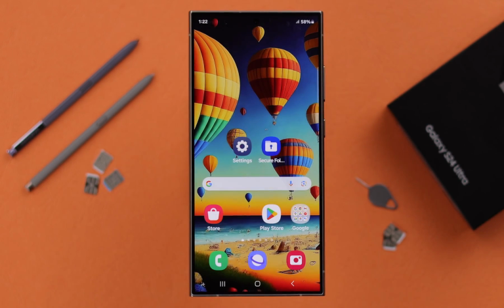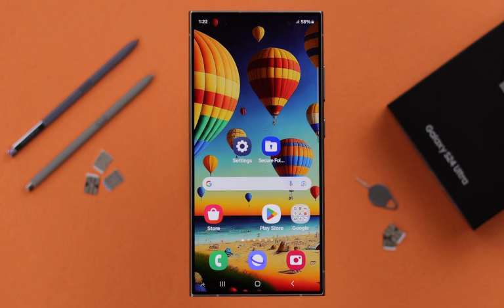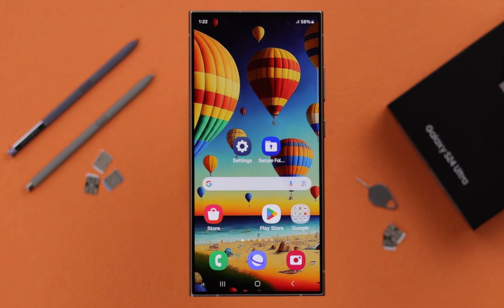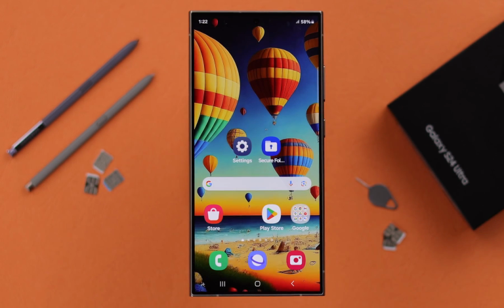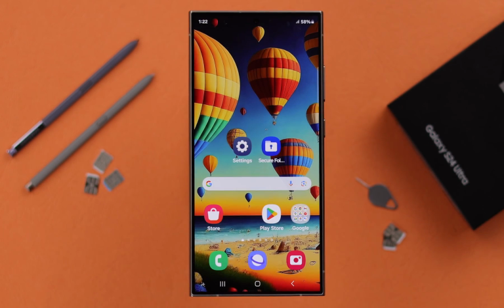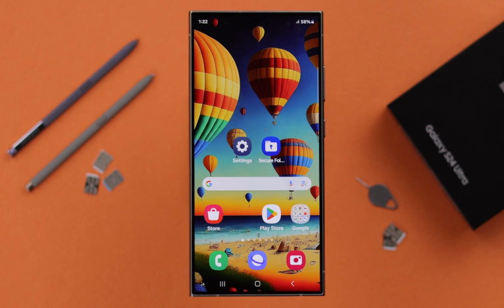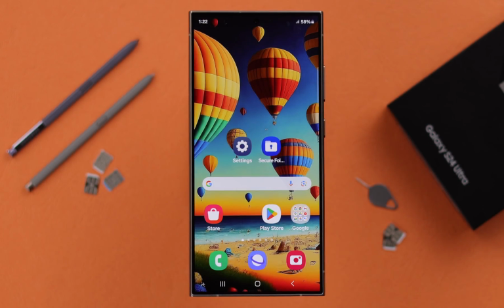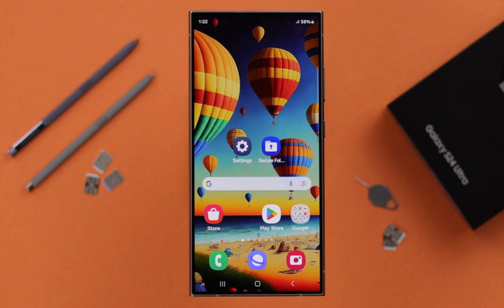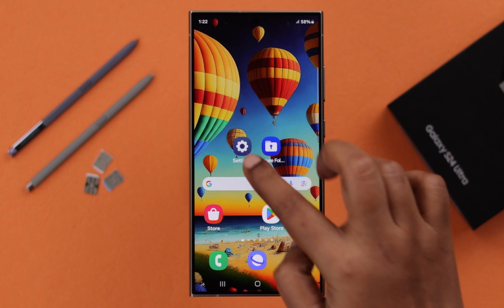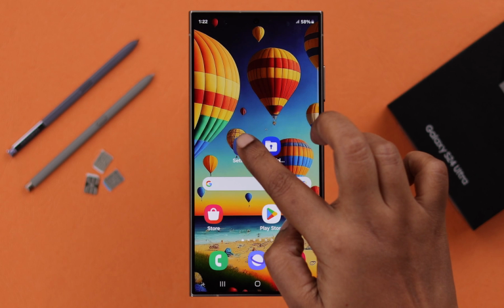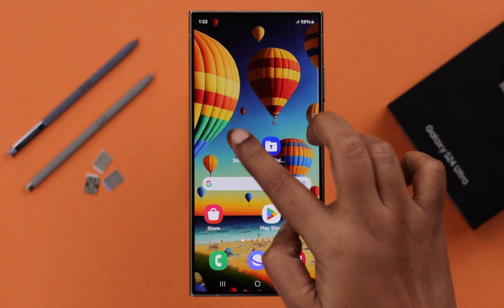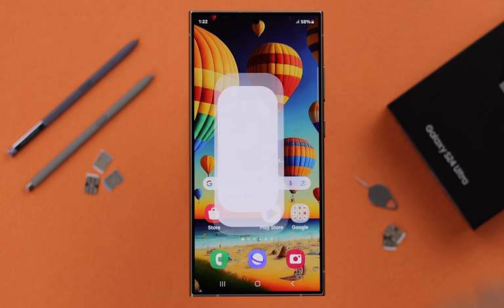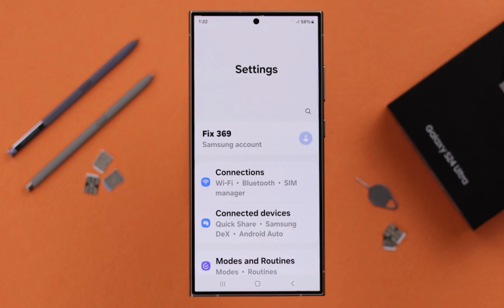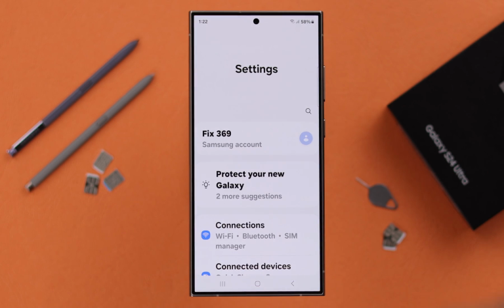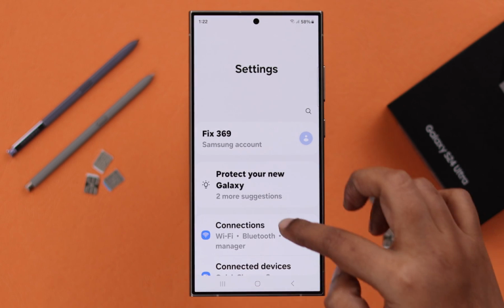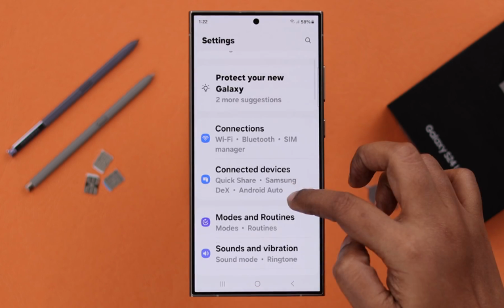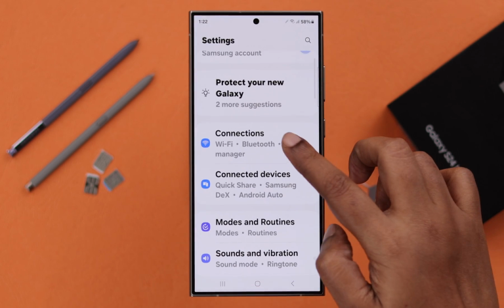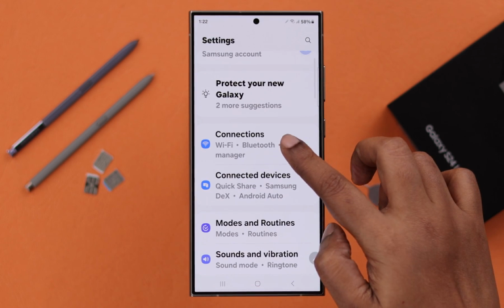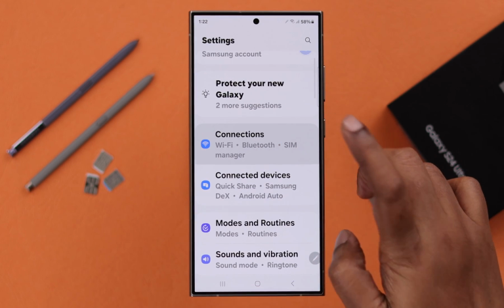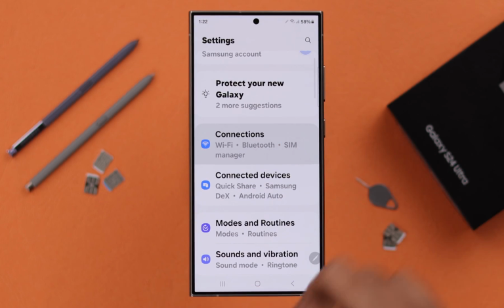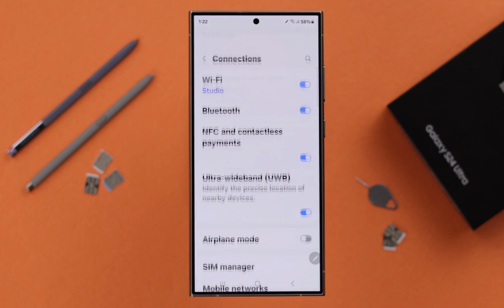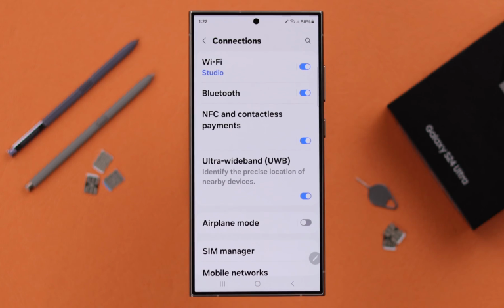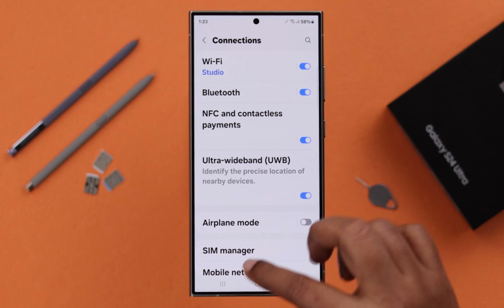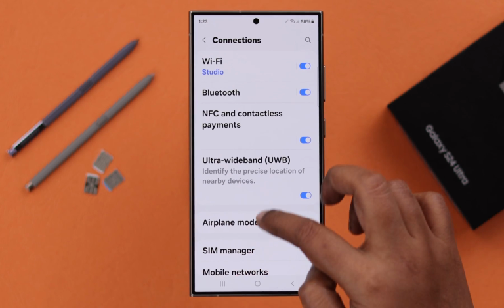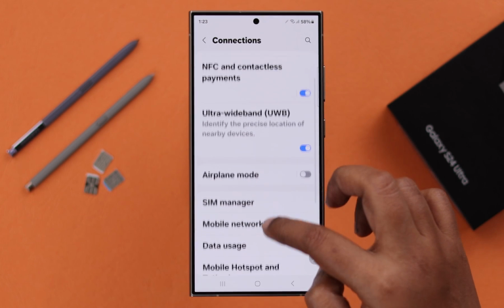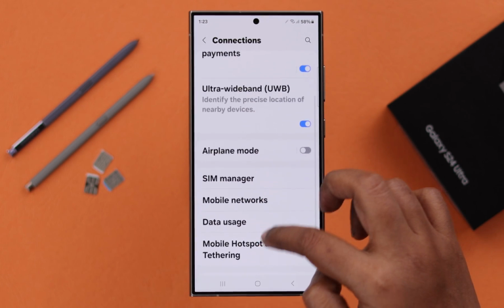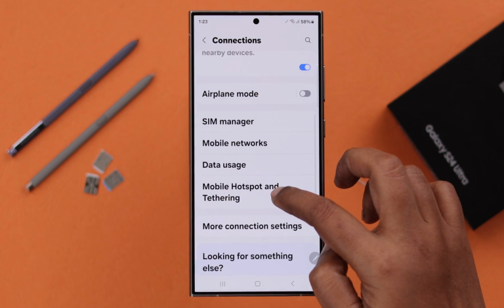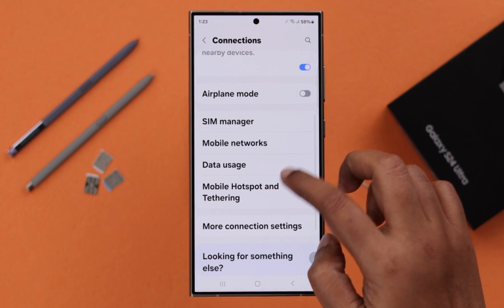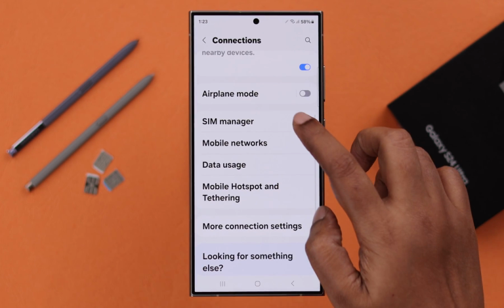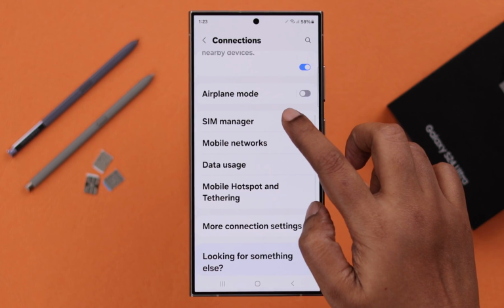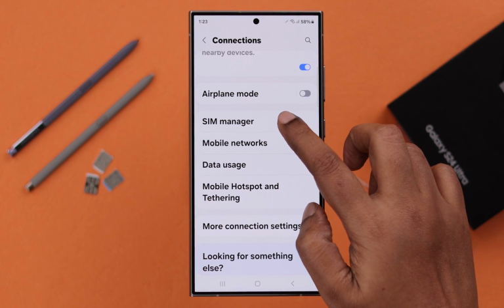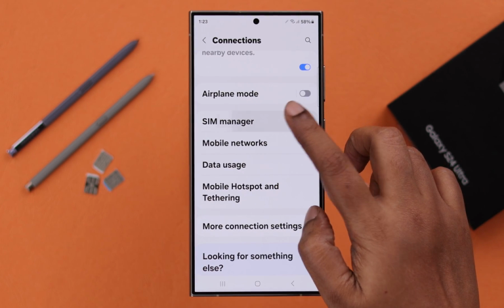If you want to delete your eSIMs, go to your phone's Settings, enter Connections, then scroll down and enter SIM Manager.